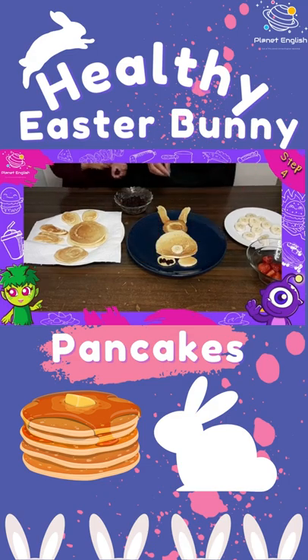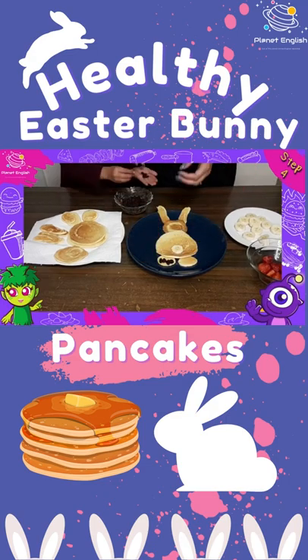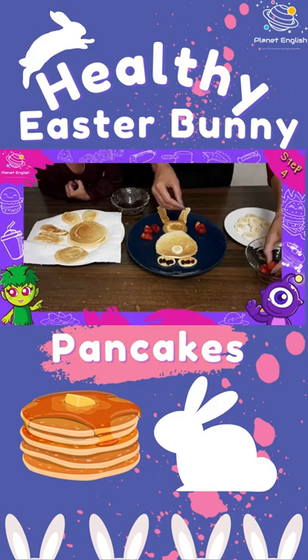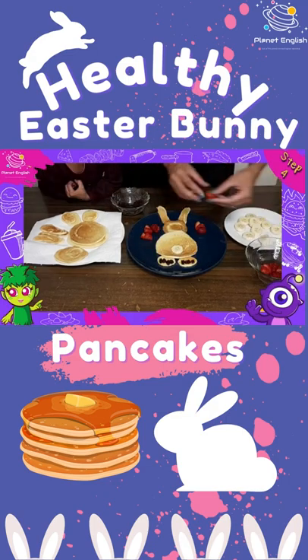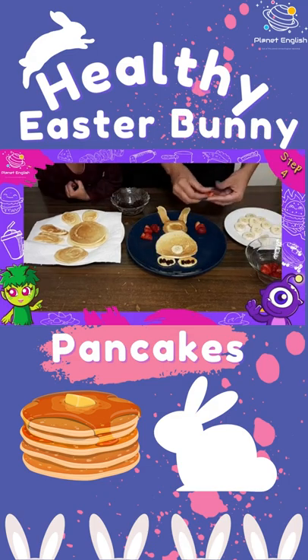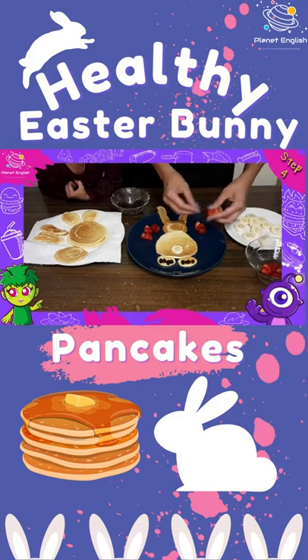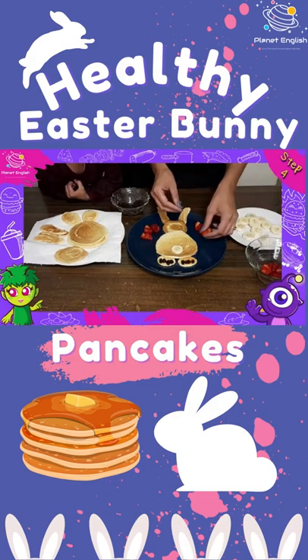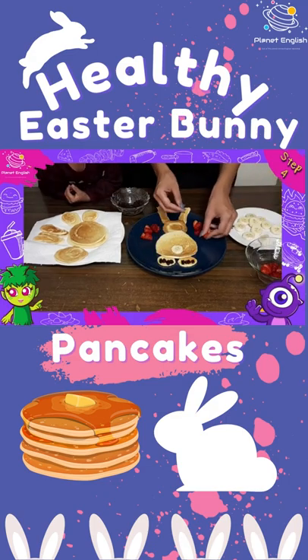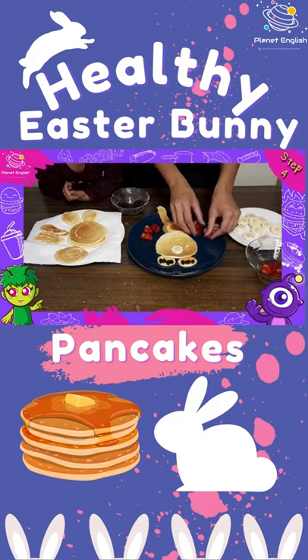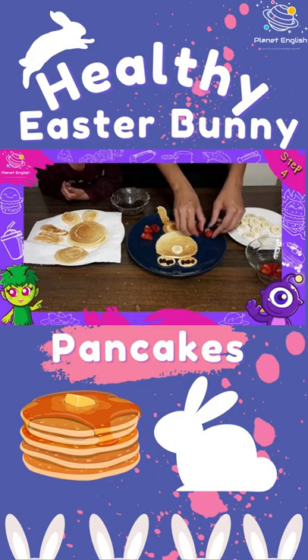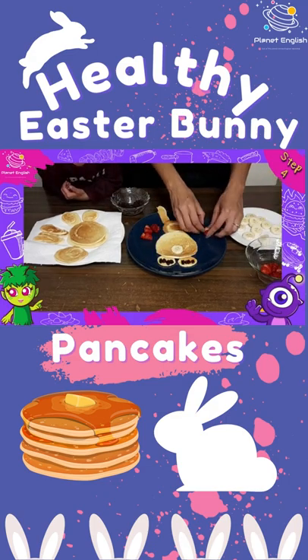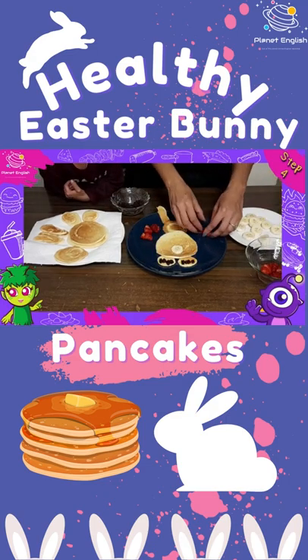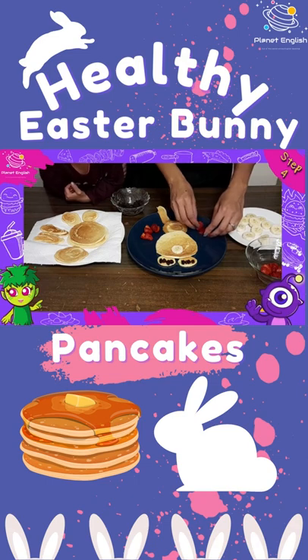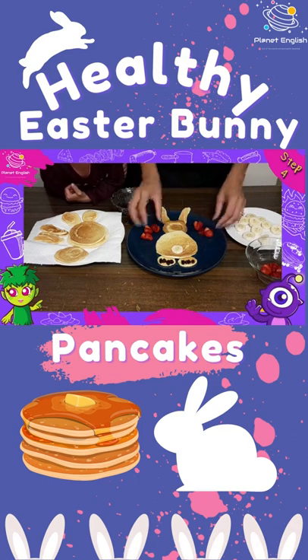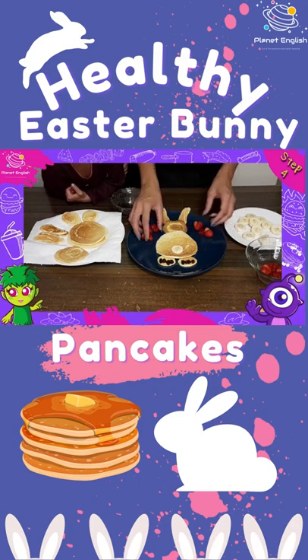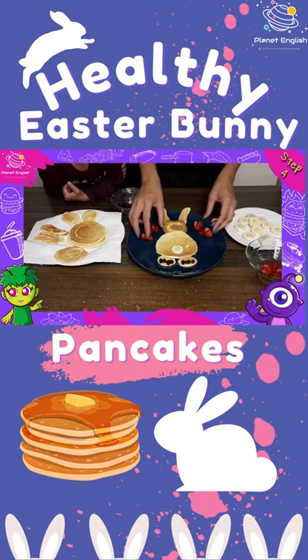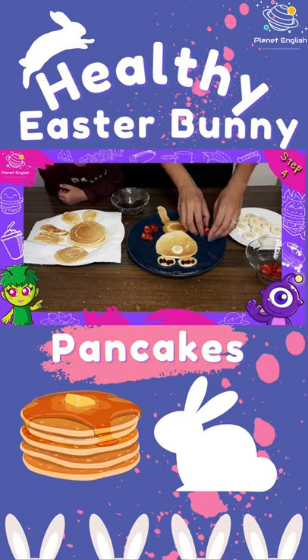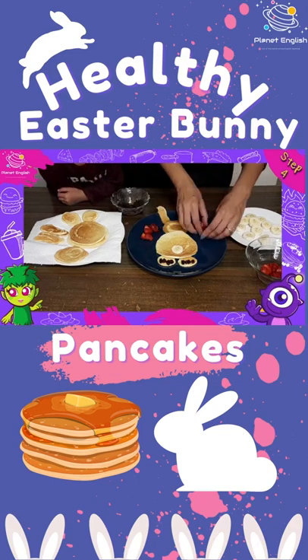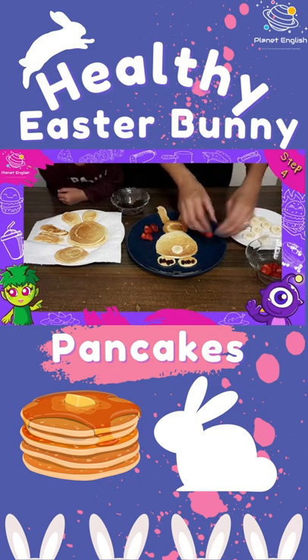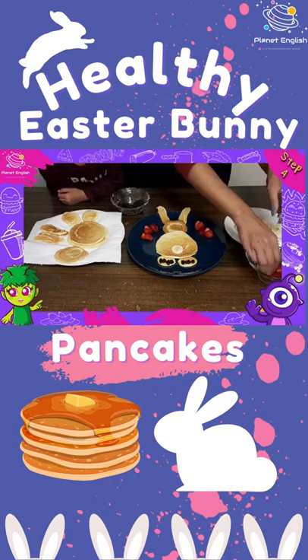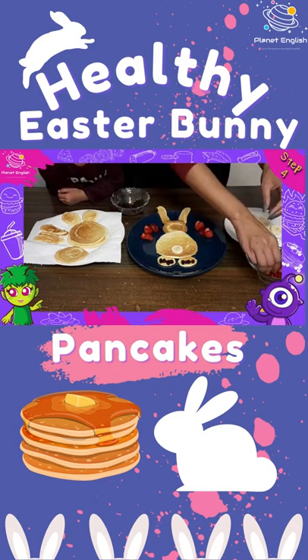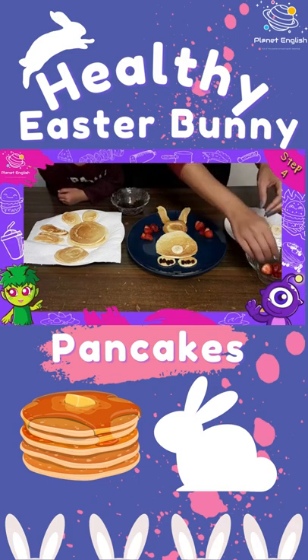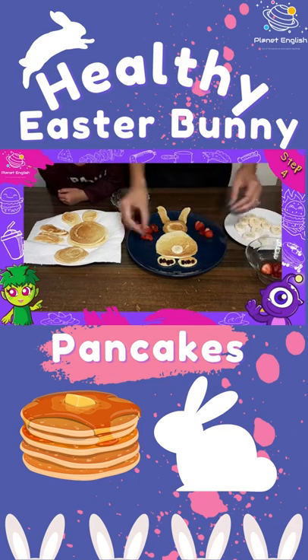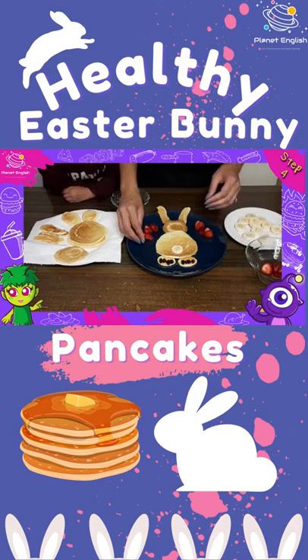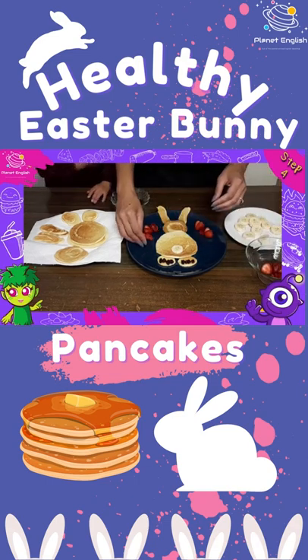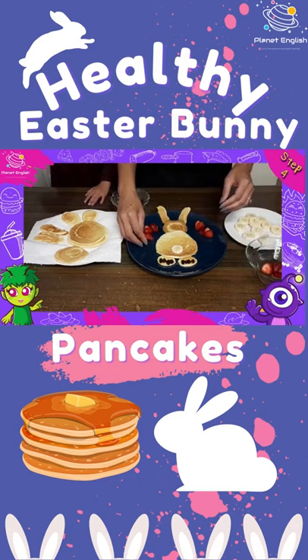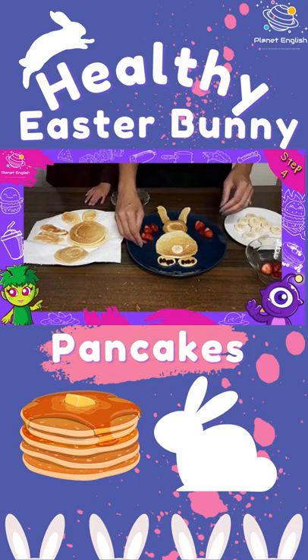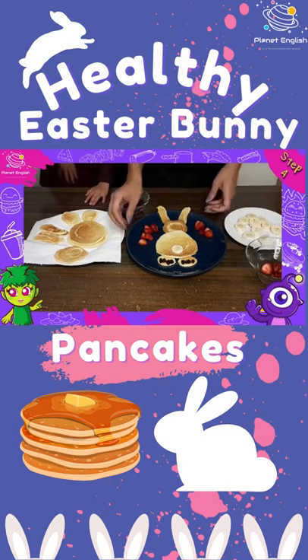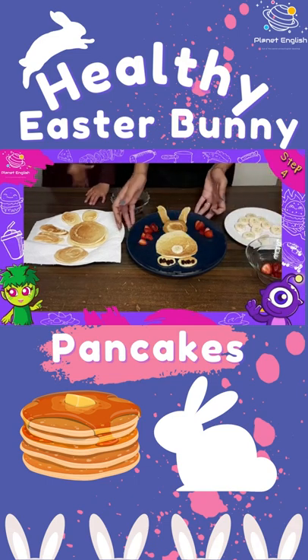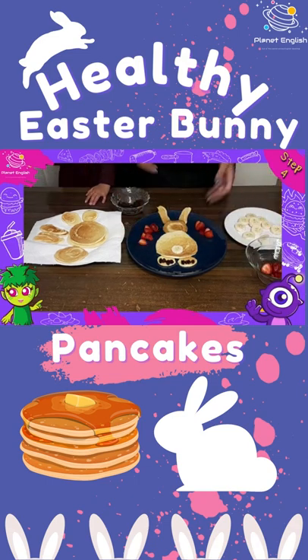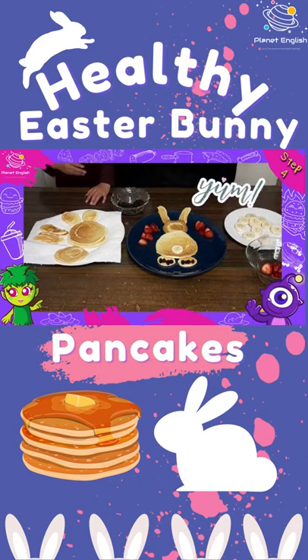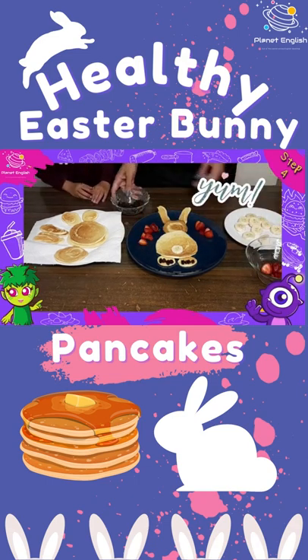Wow! These bunny pancakes are so cute and they look super yummy!